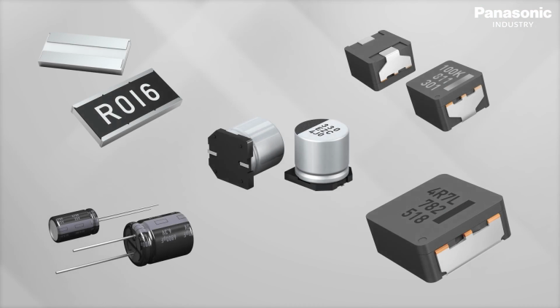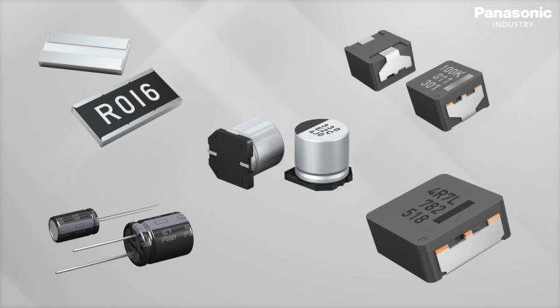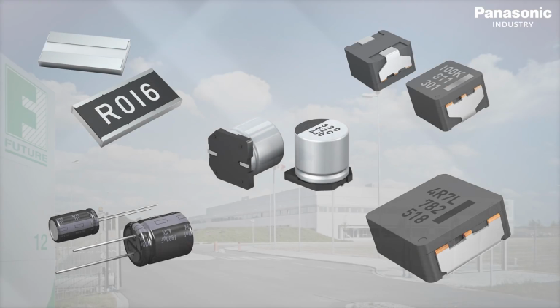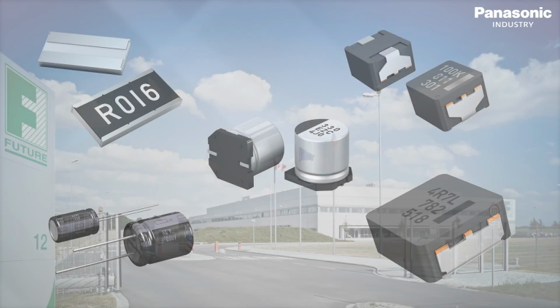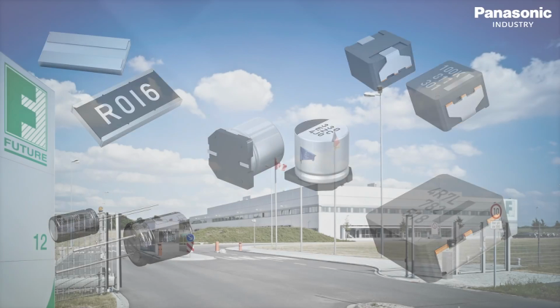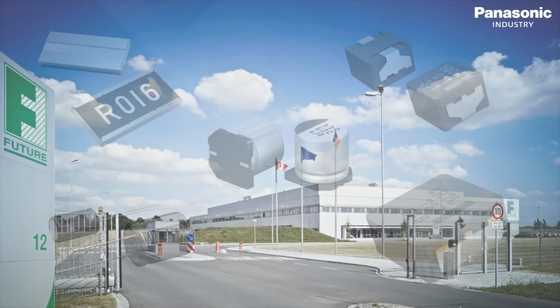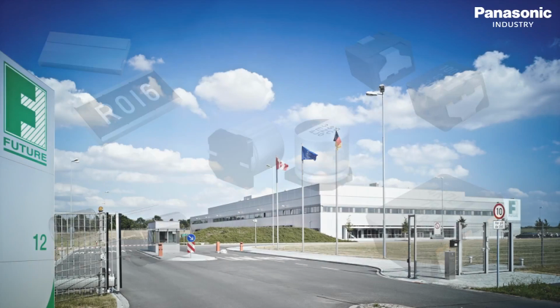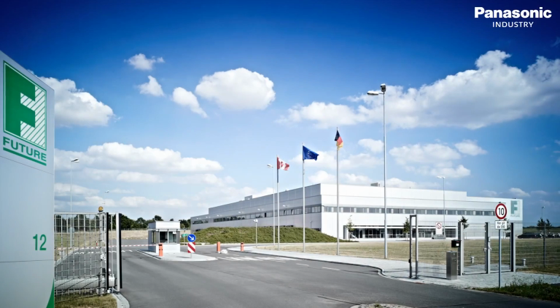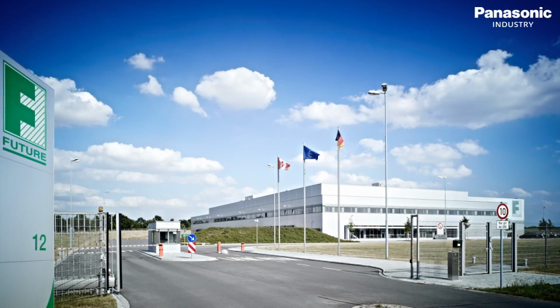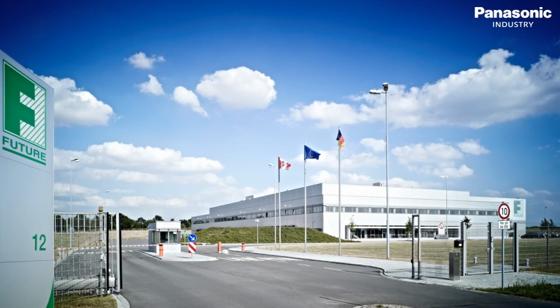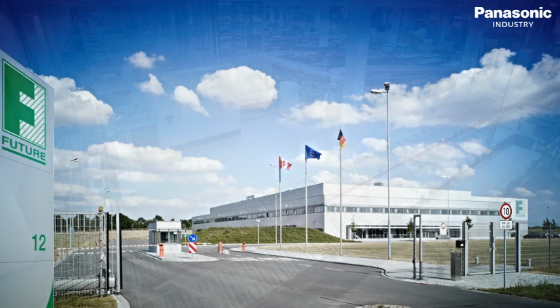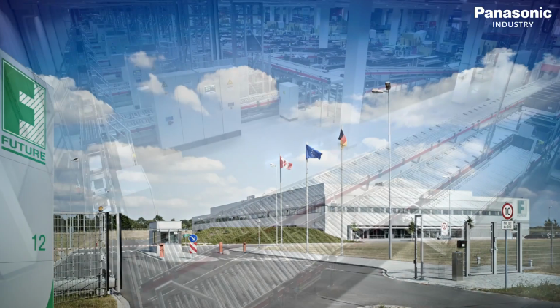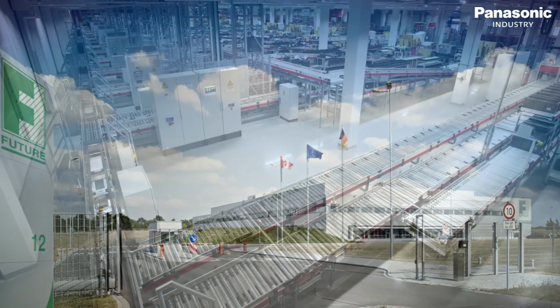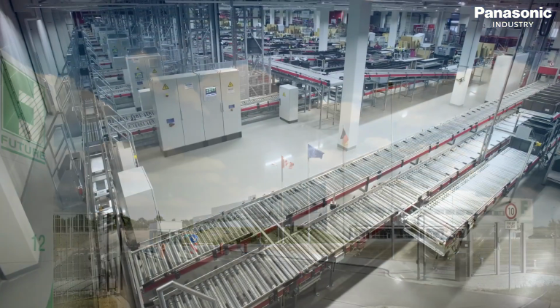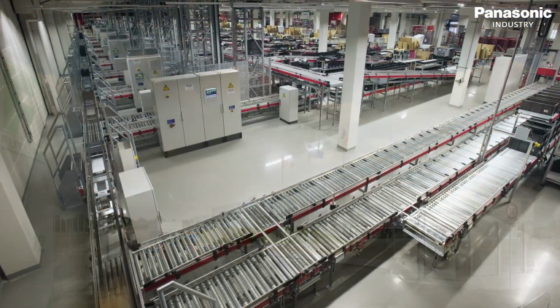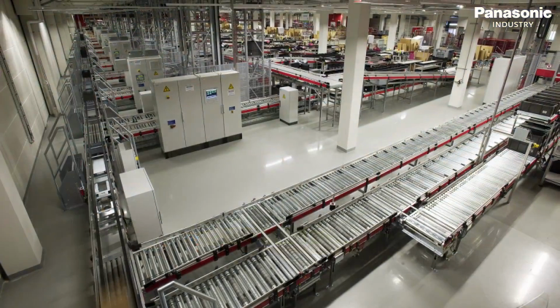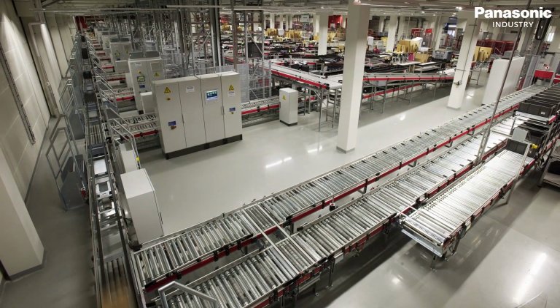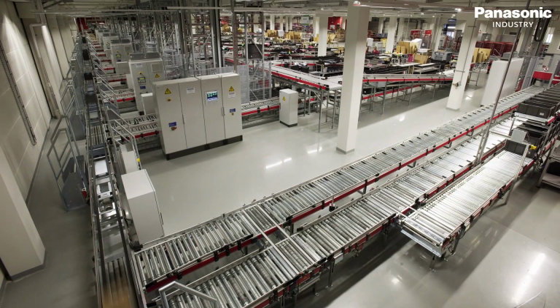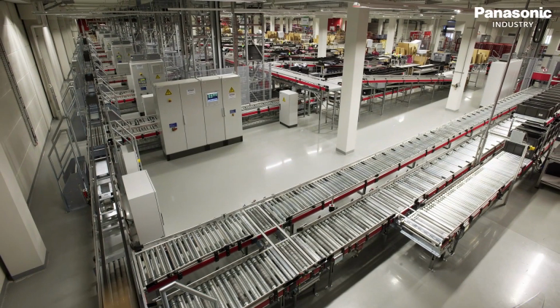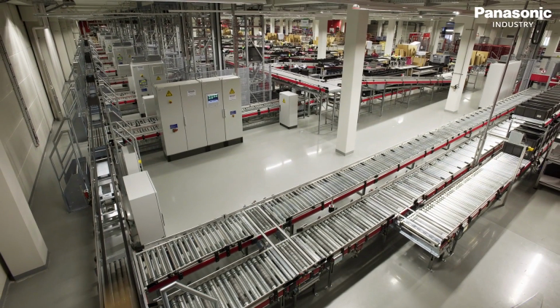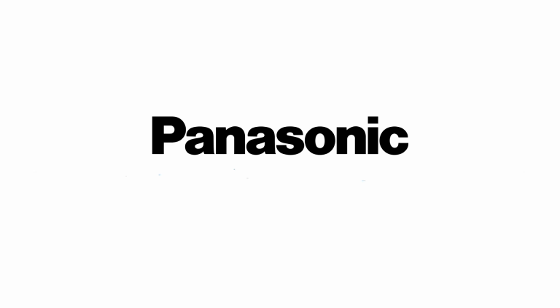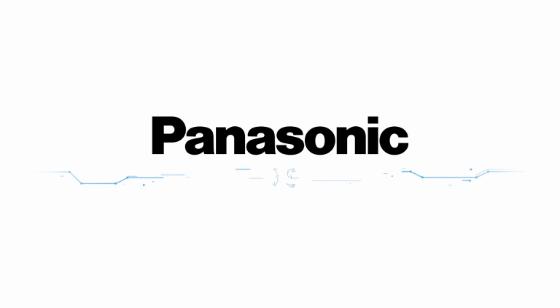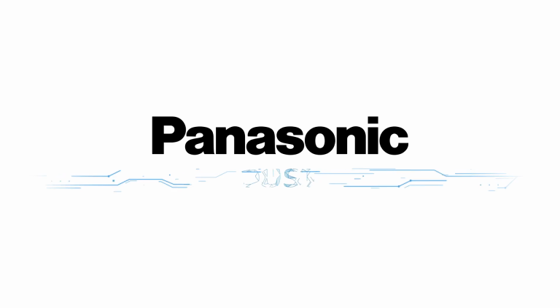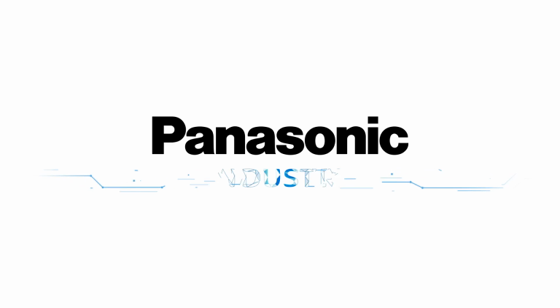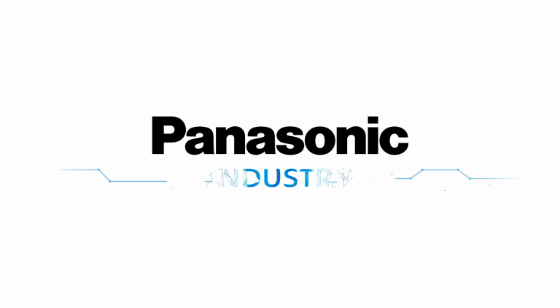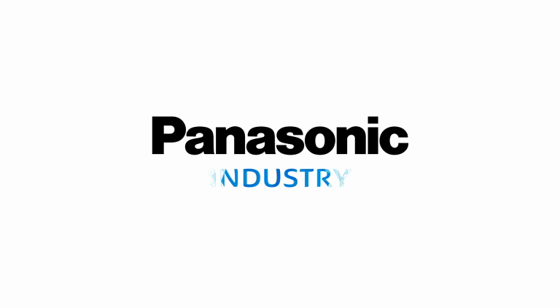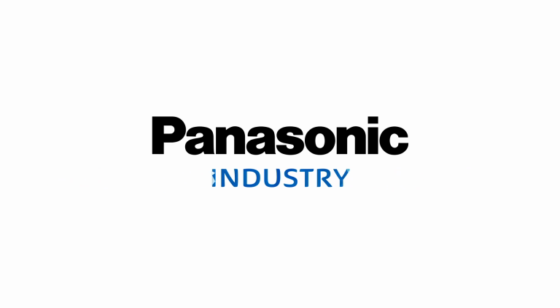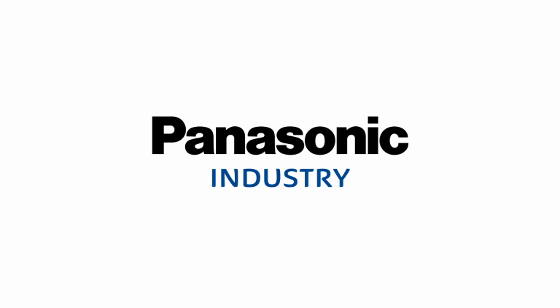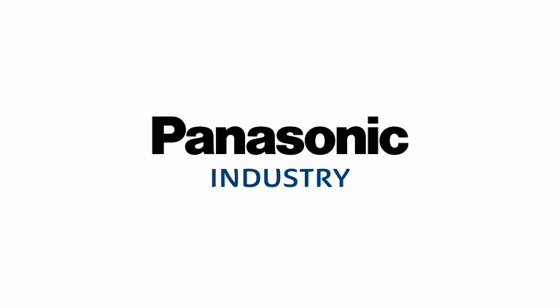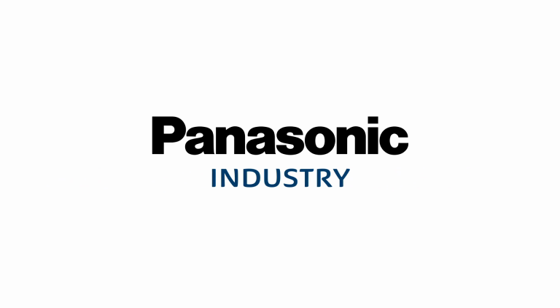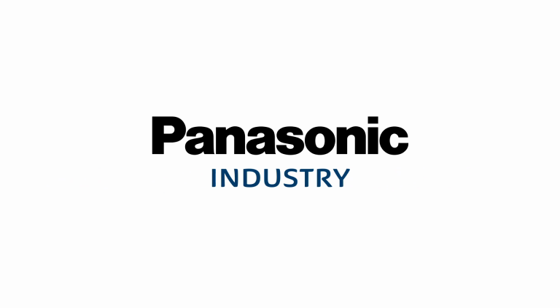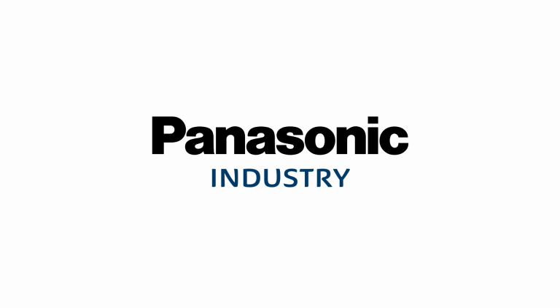All available at Future Electronics. Panasonic Industry.